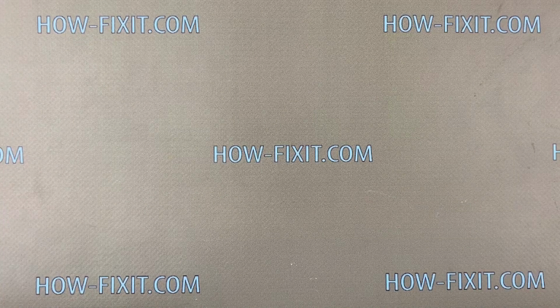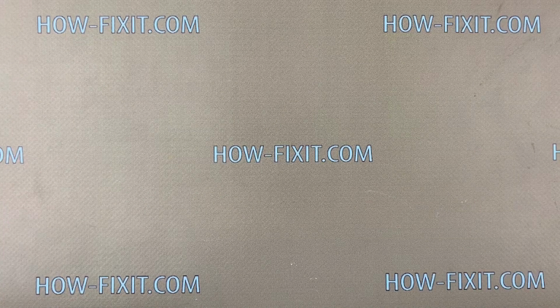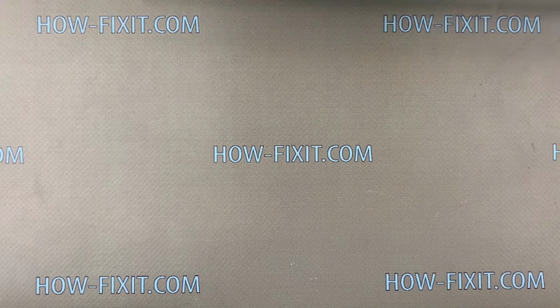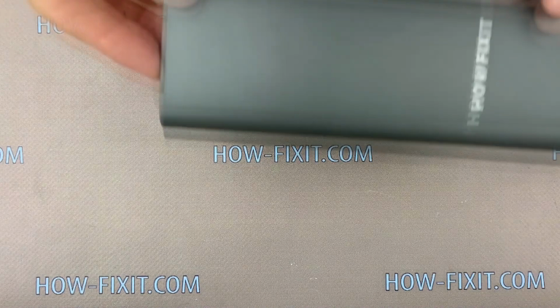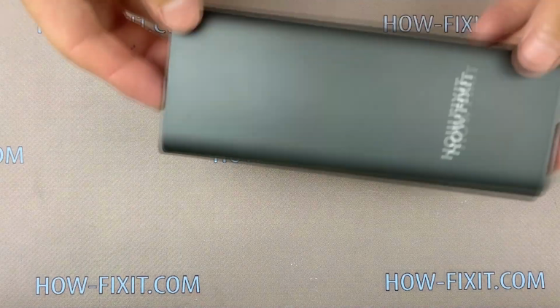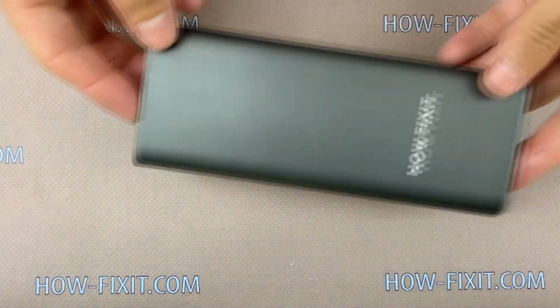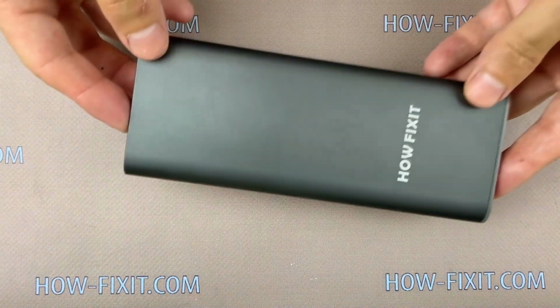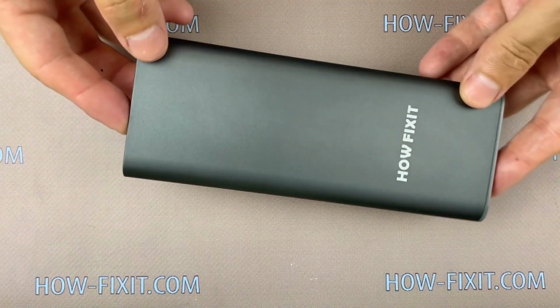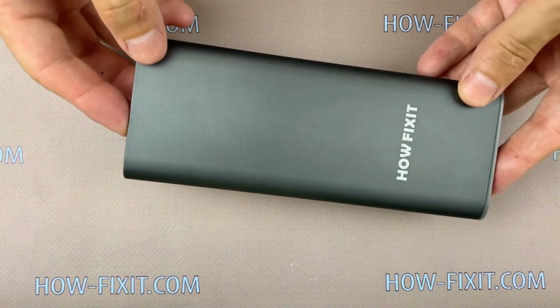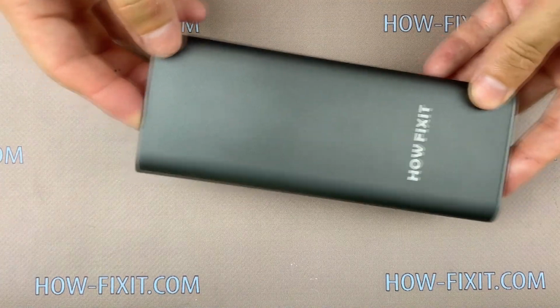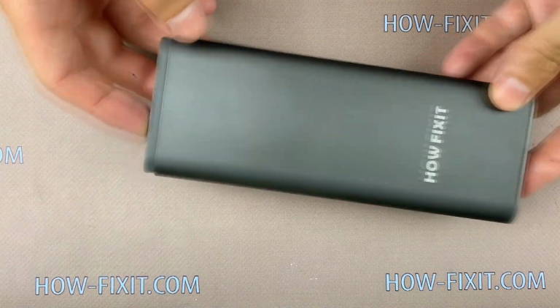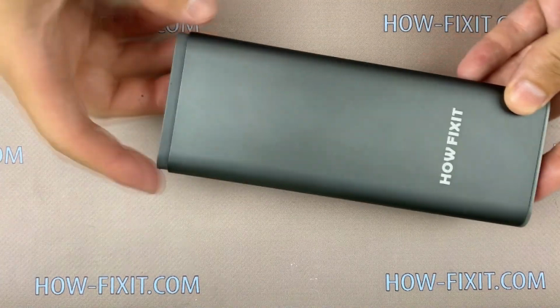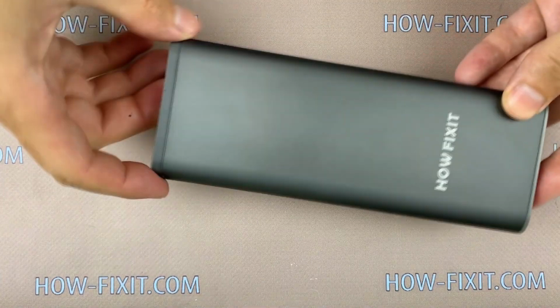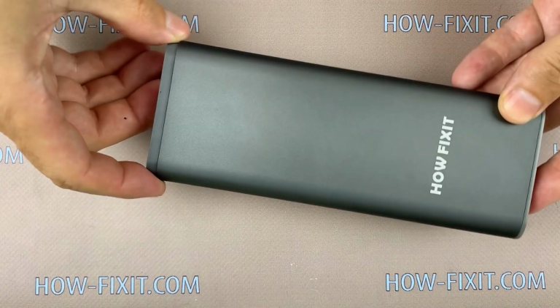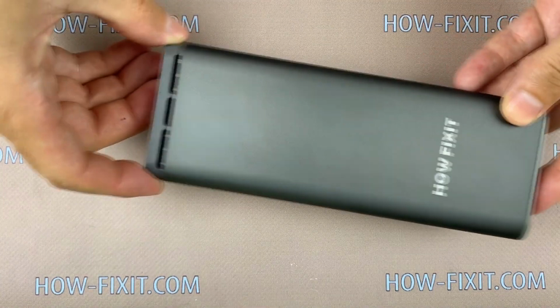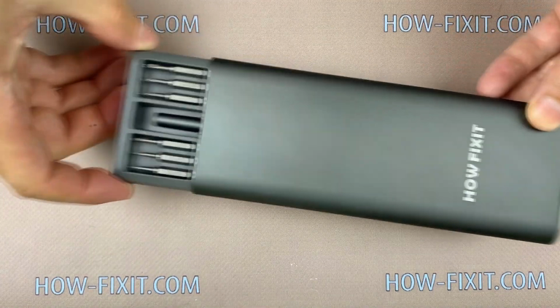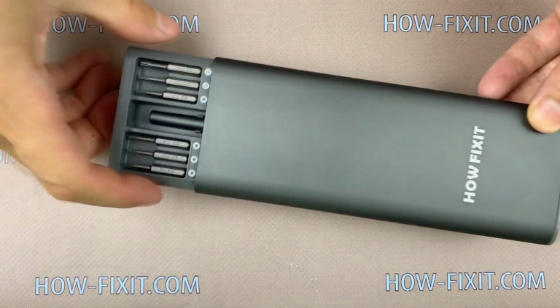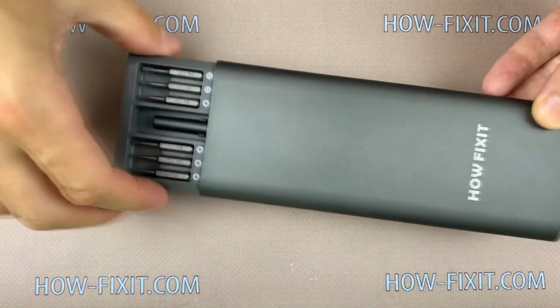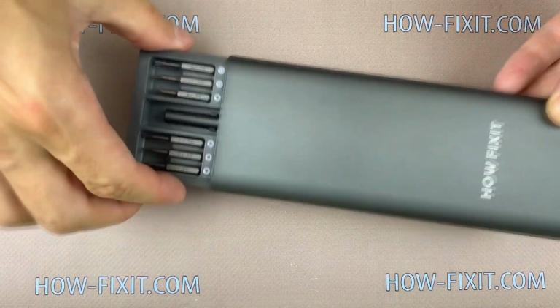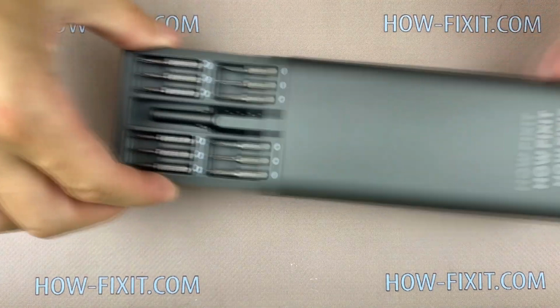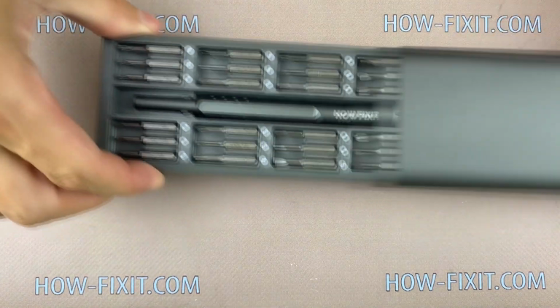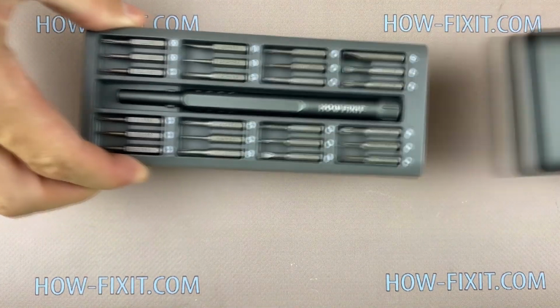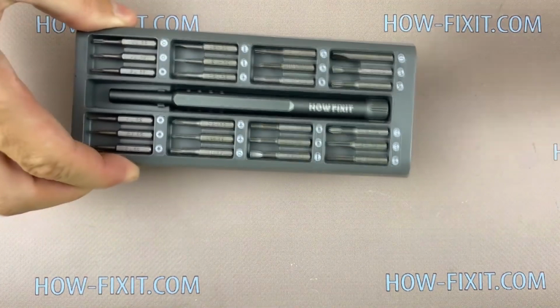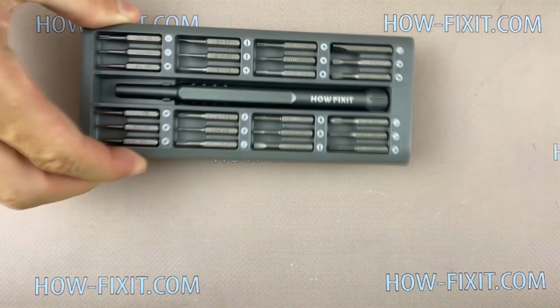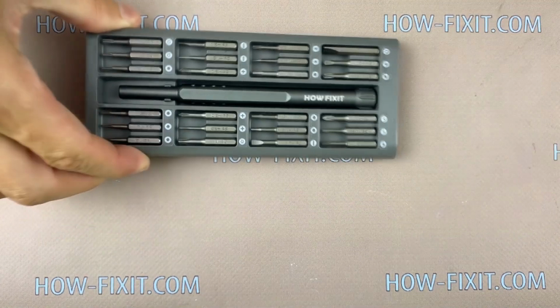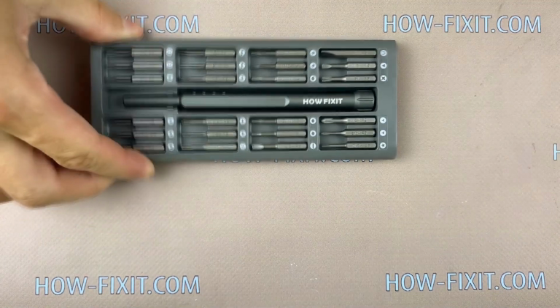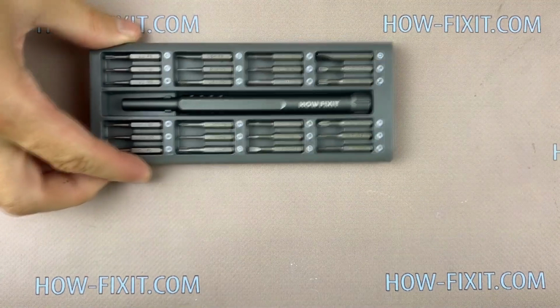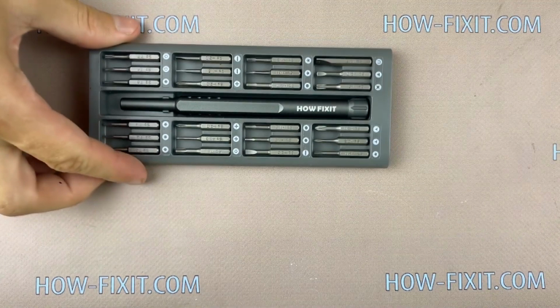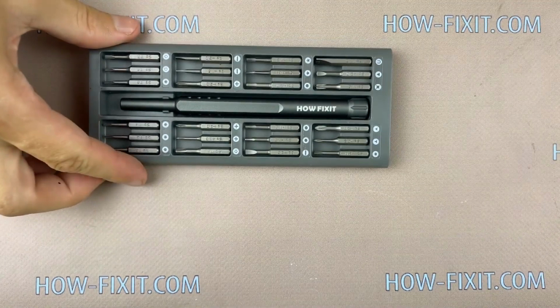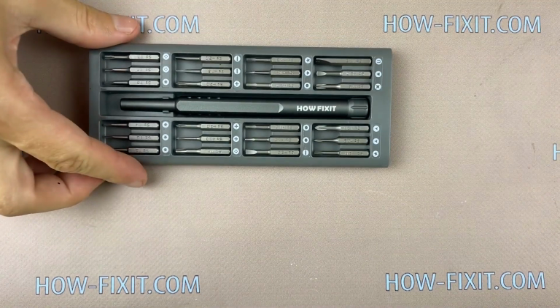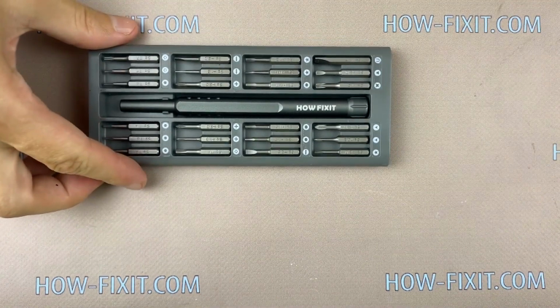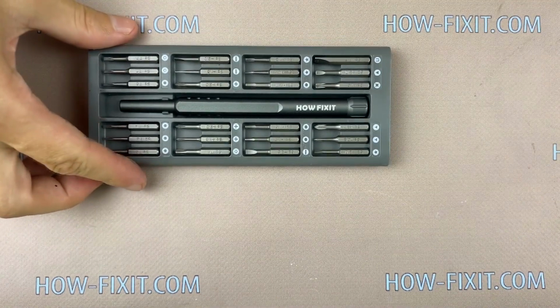Hello everyone, today I show you how to disassemble iPhone X and replace the display.